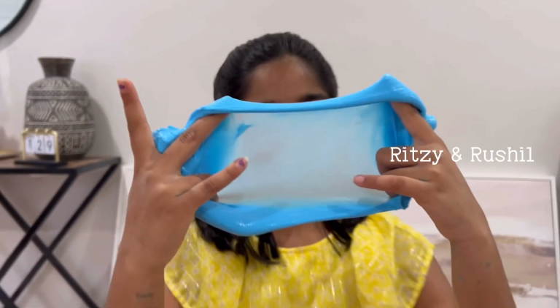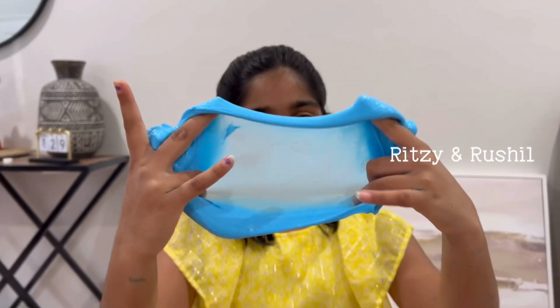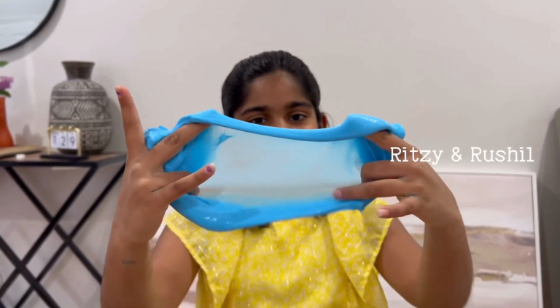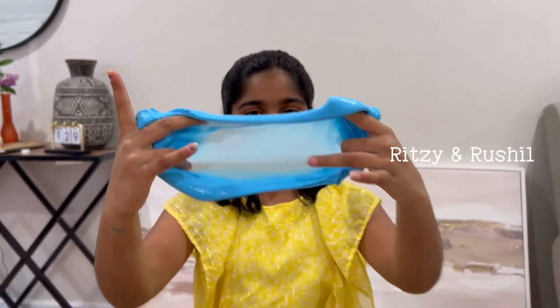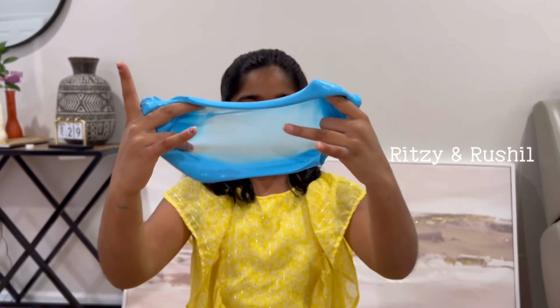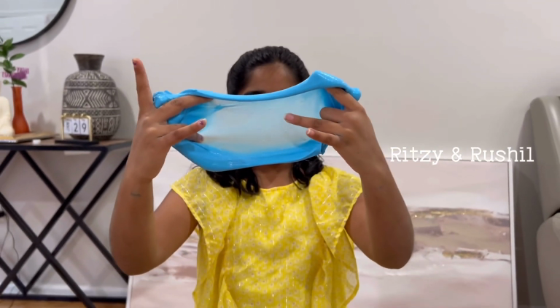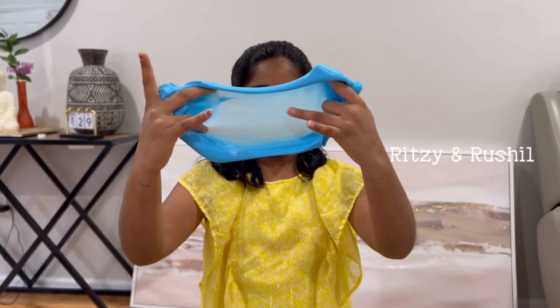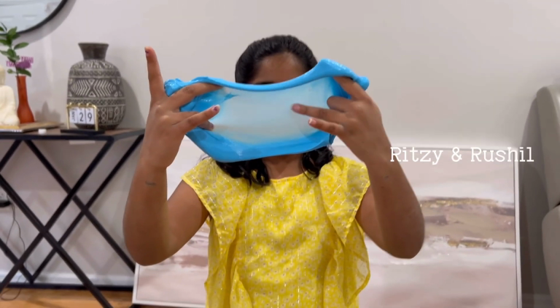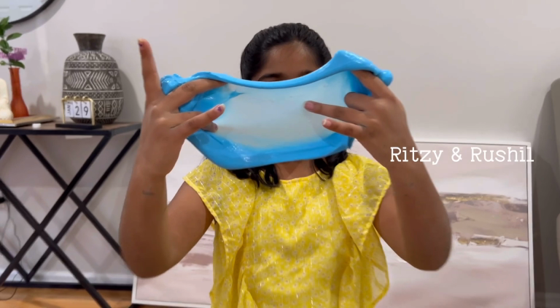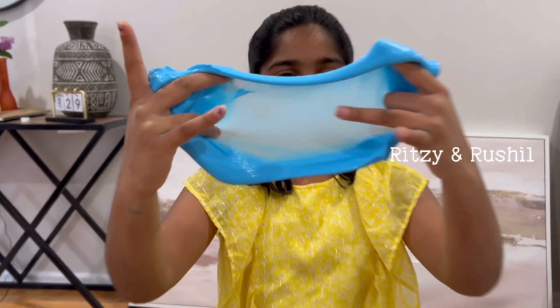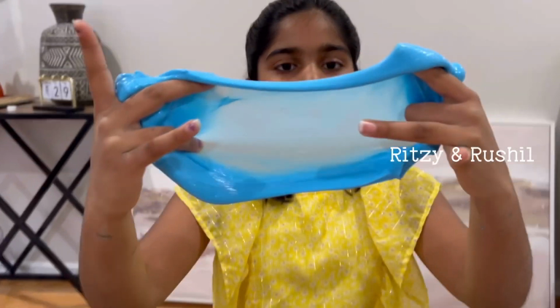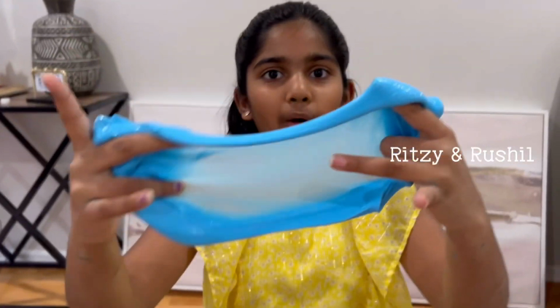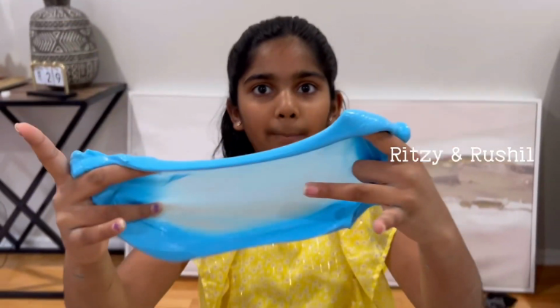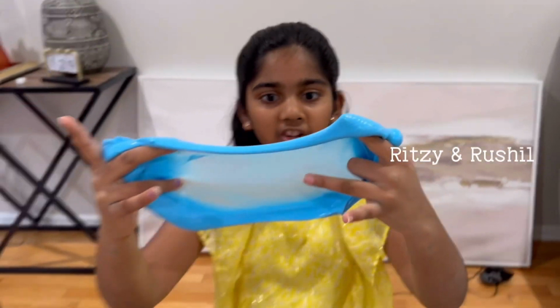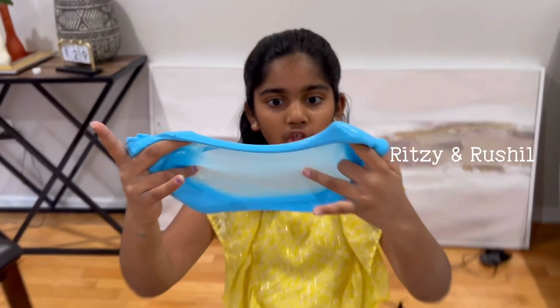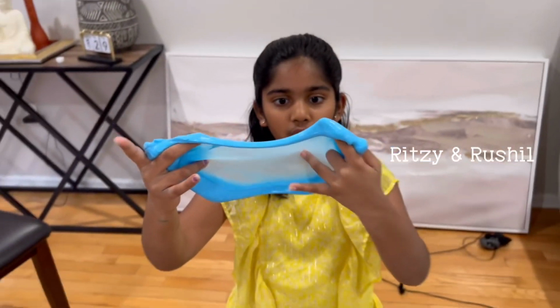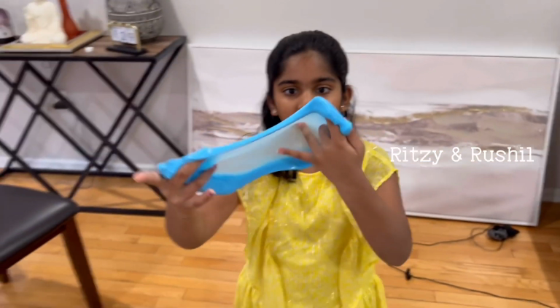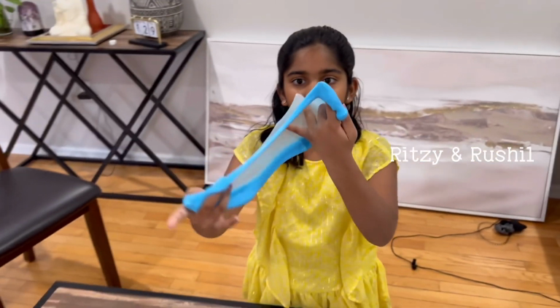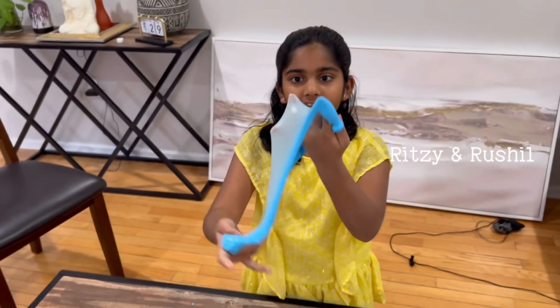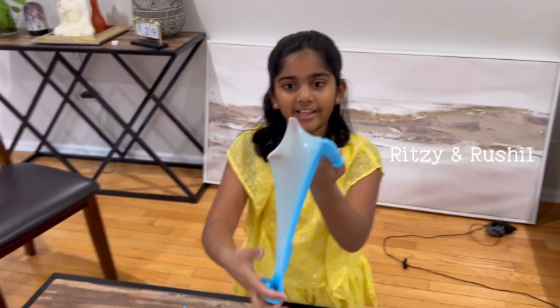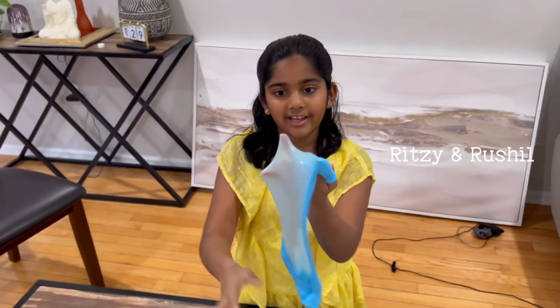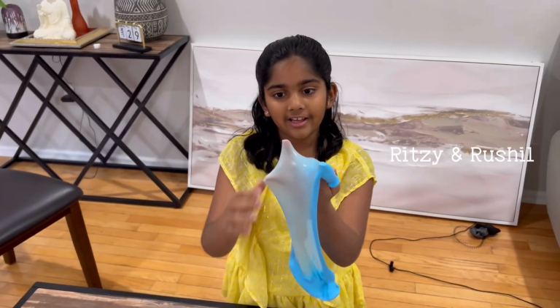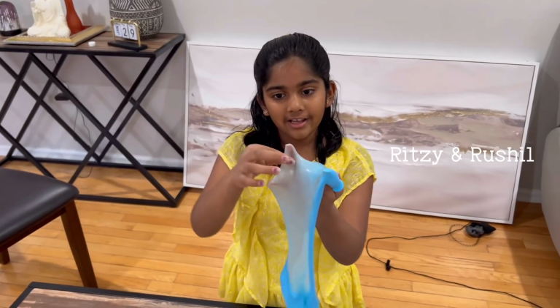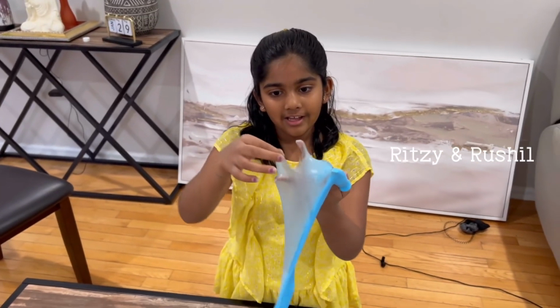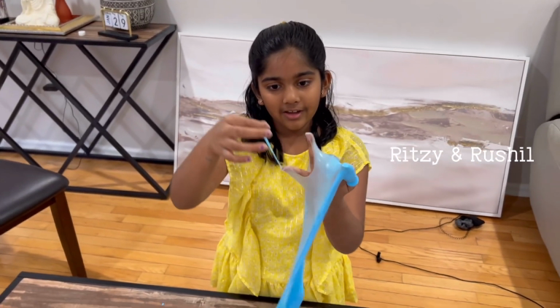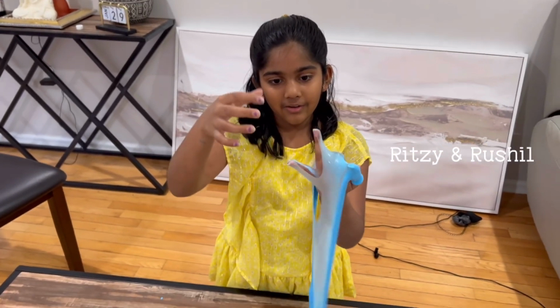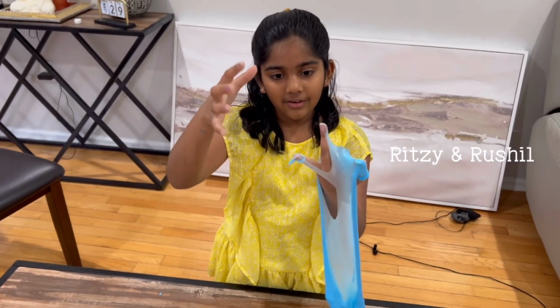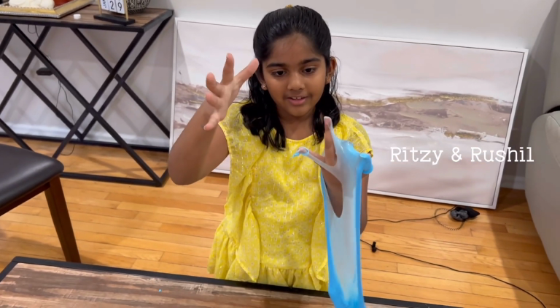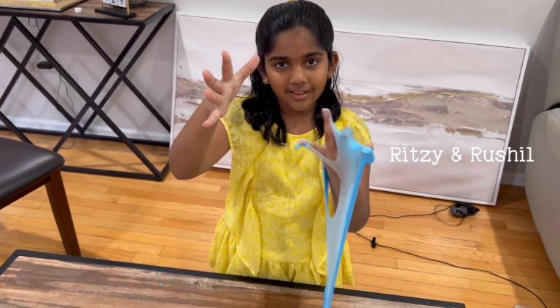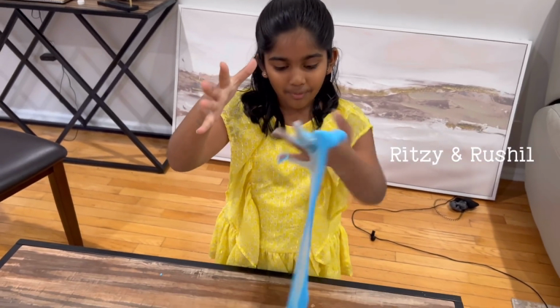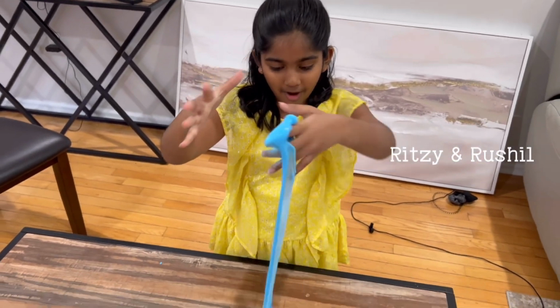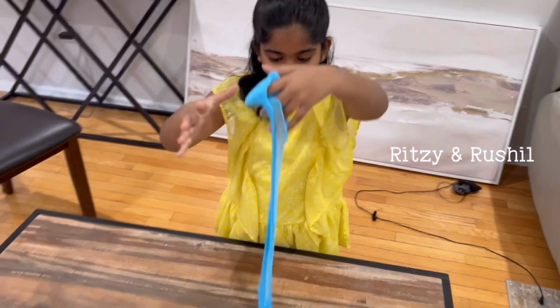This is like a bubble and you can pop it so easily — just popped!